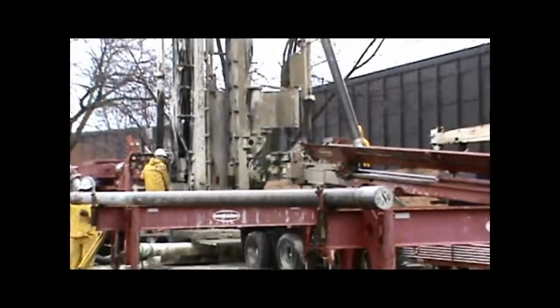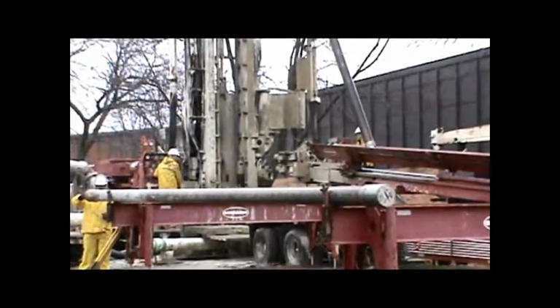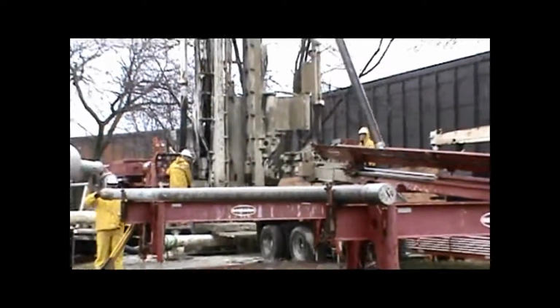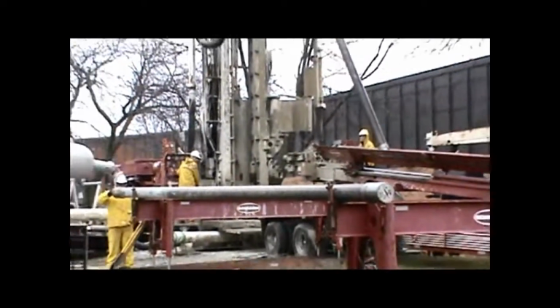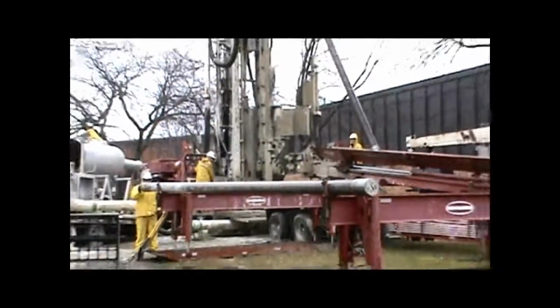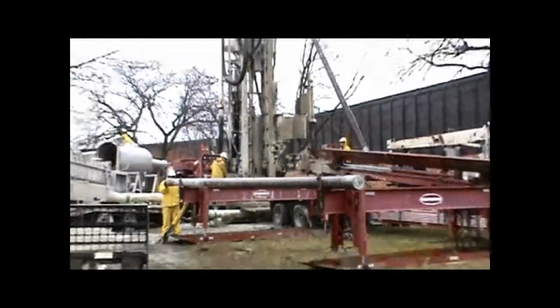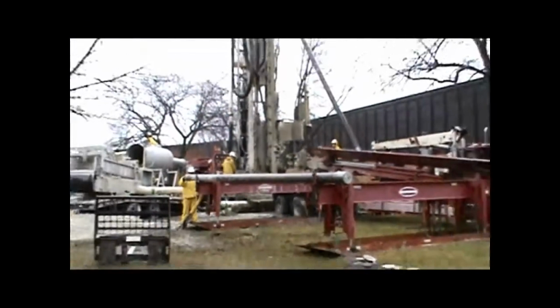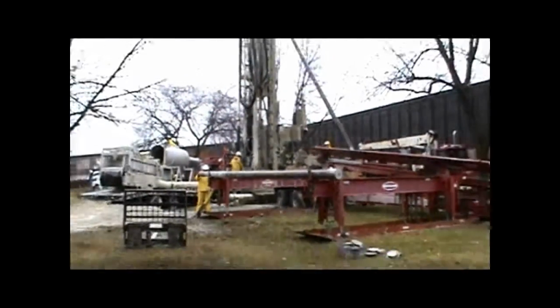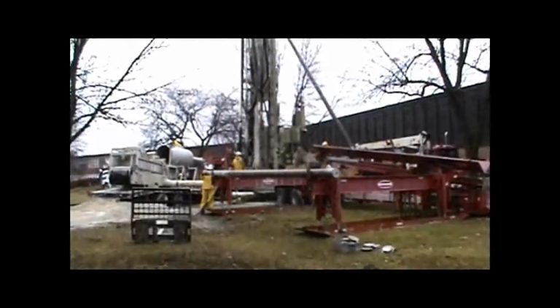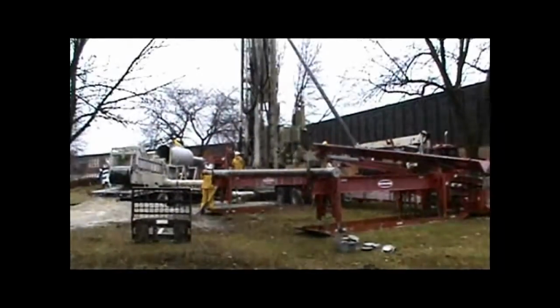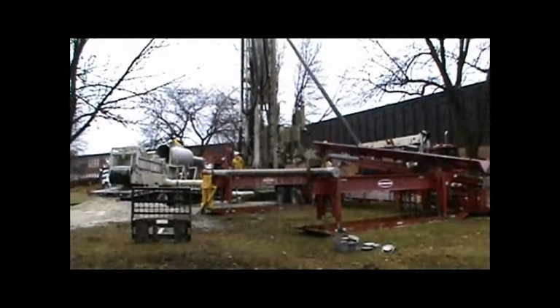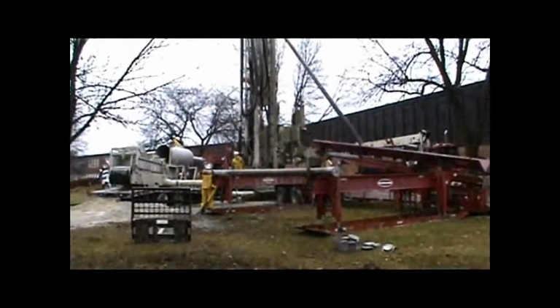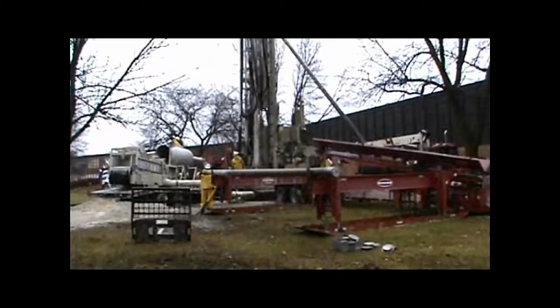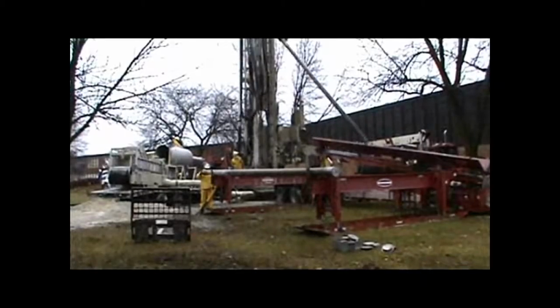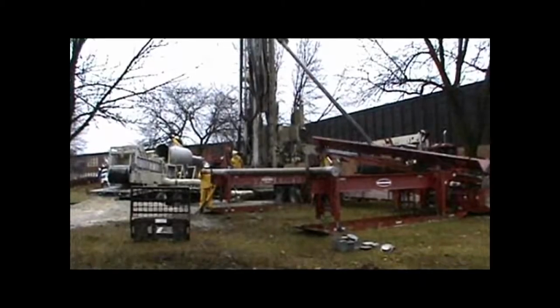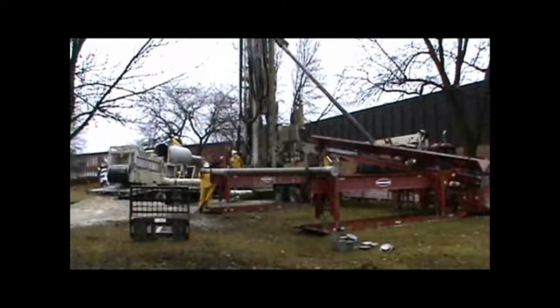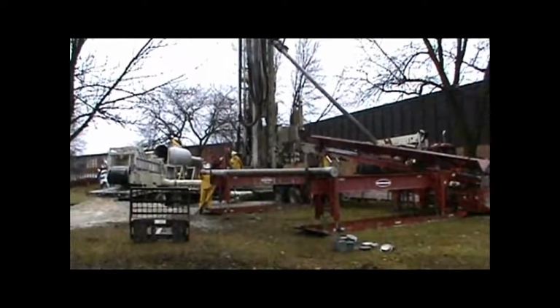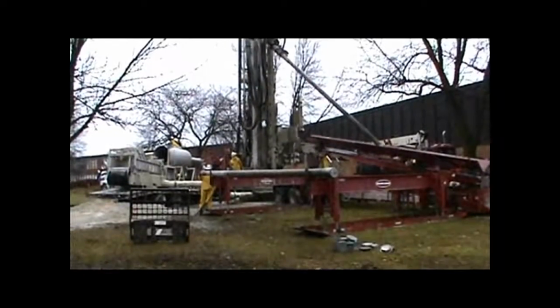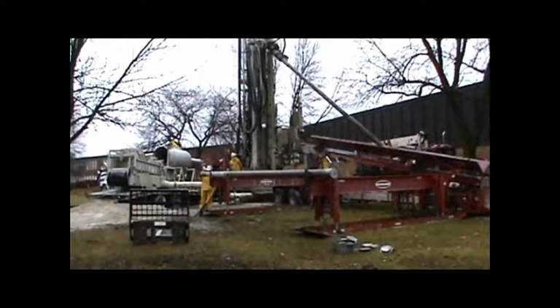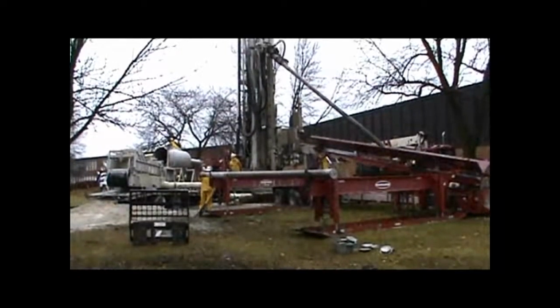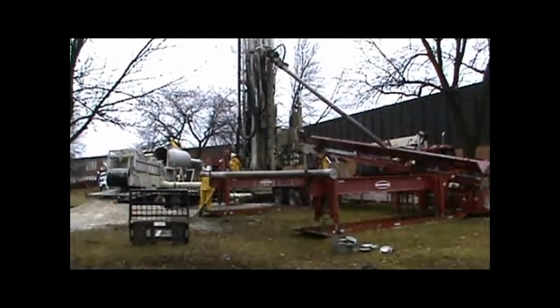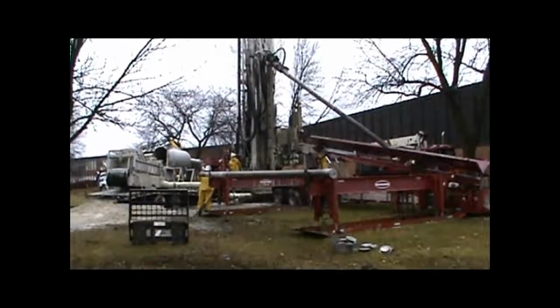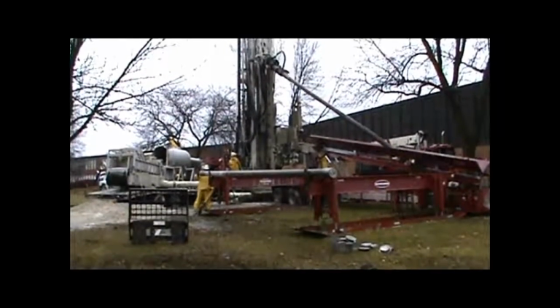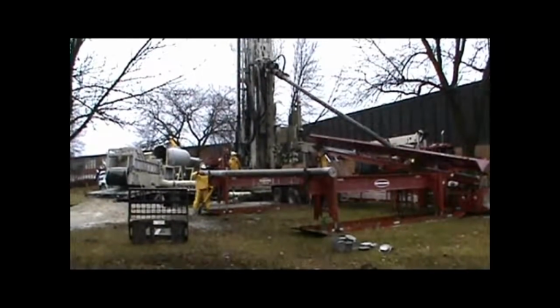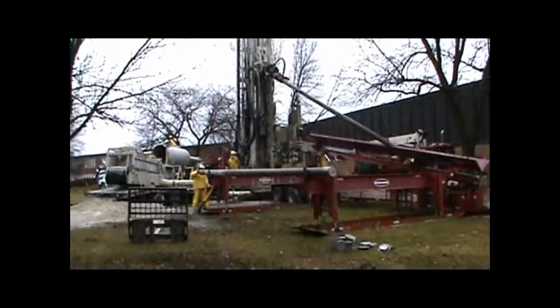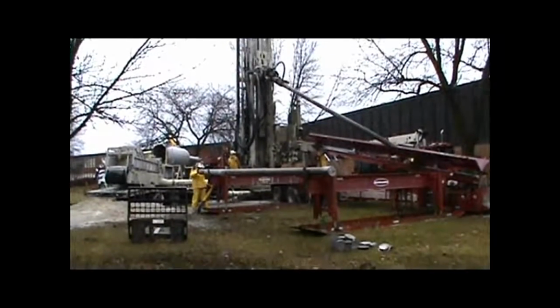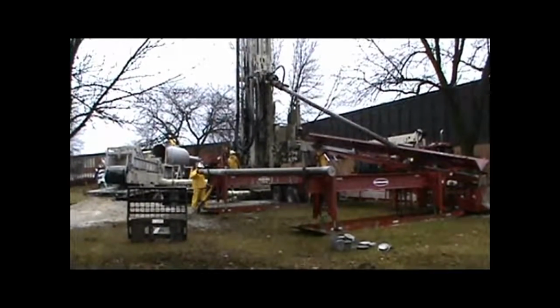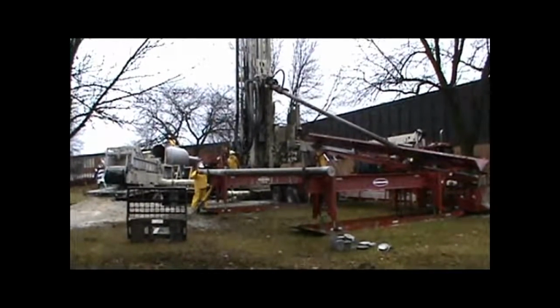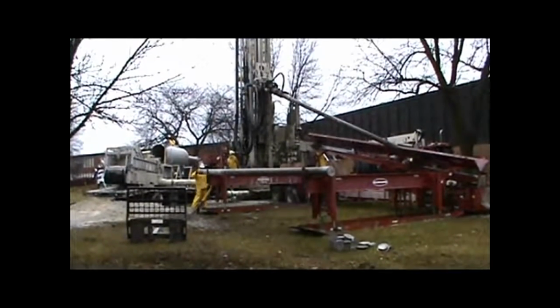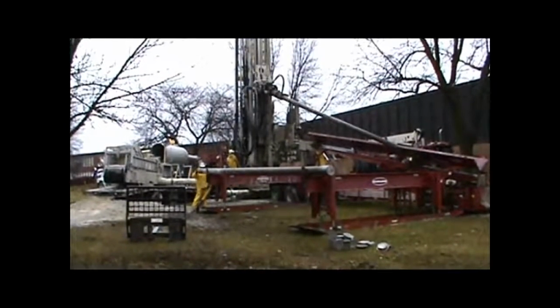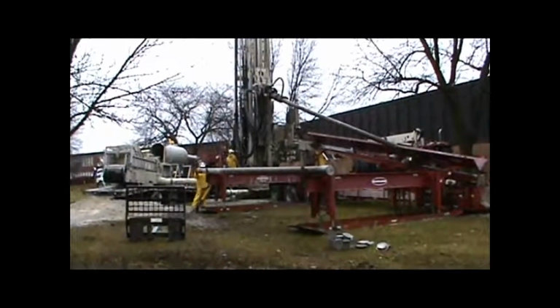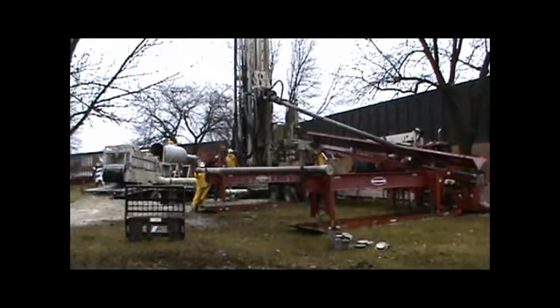The 5-inch ID swivel allows for mud, air, and reverse air drilling techniques.